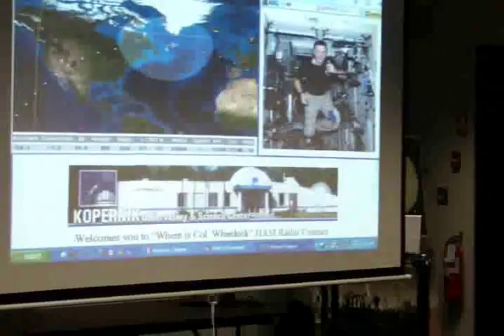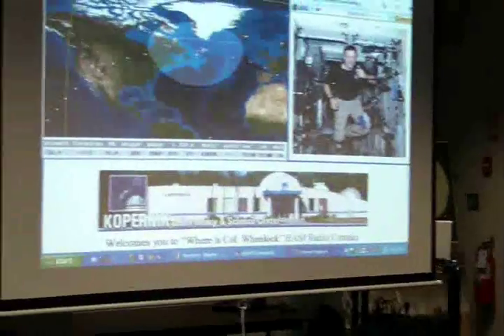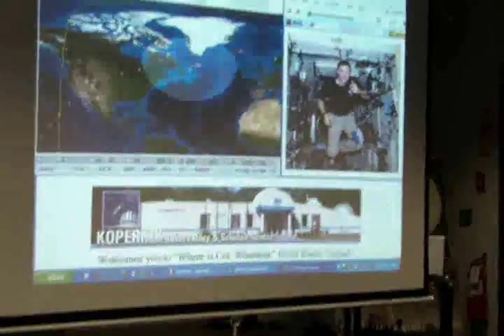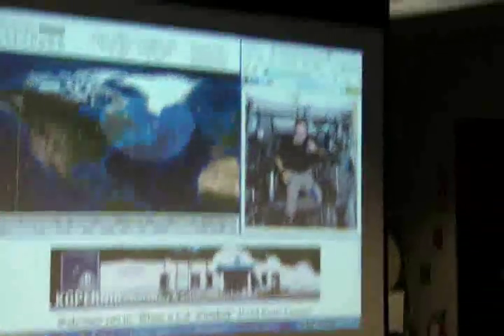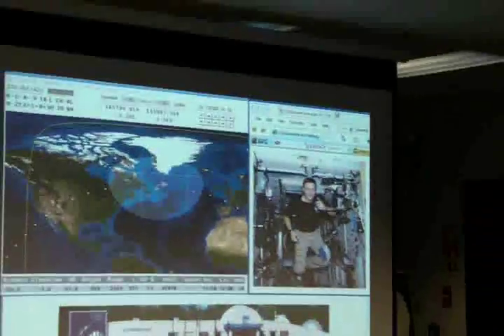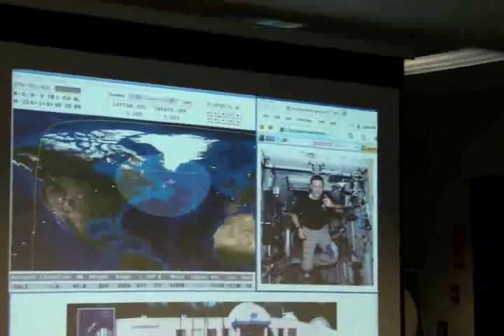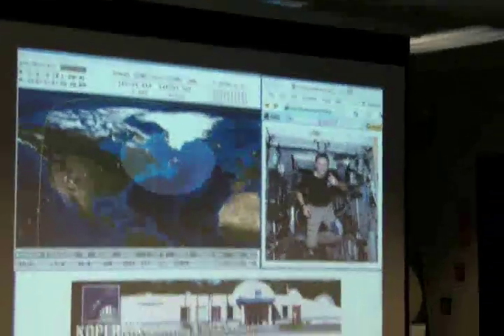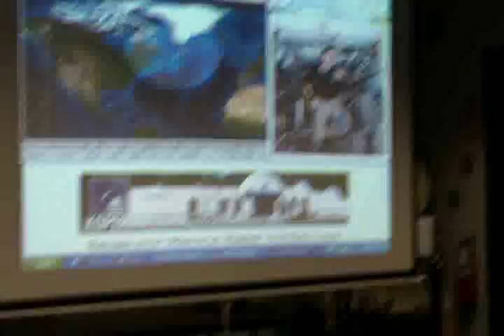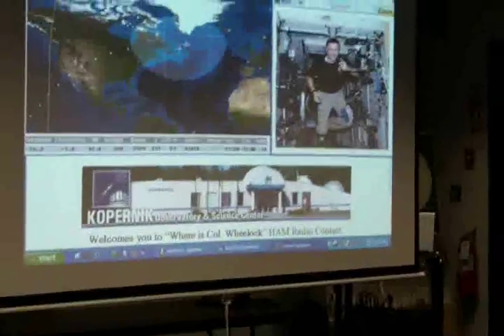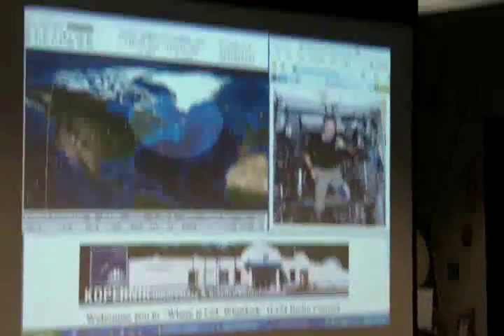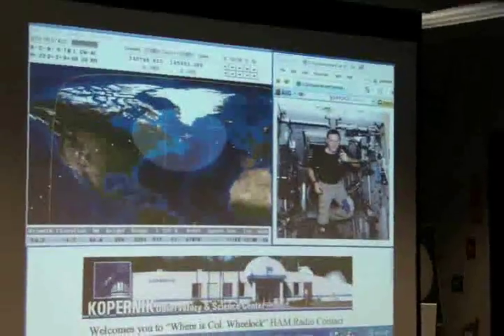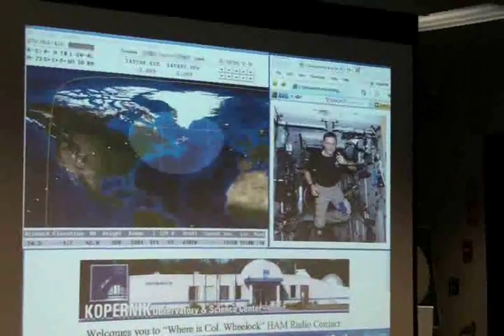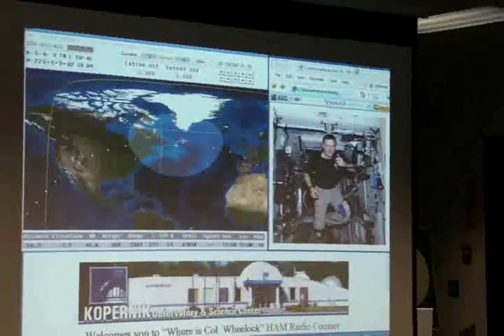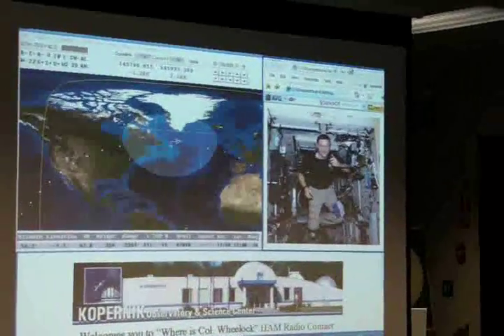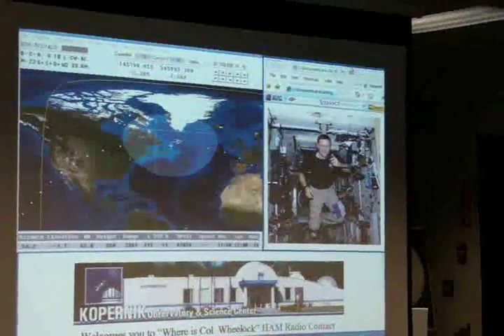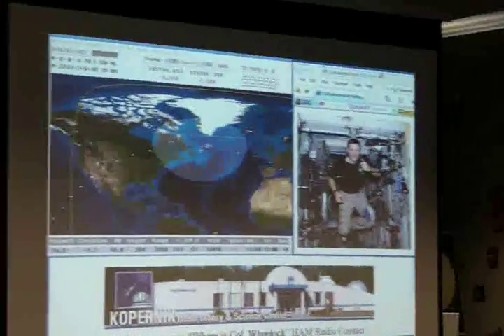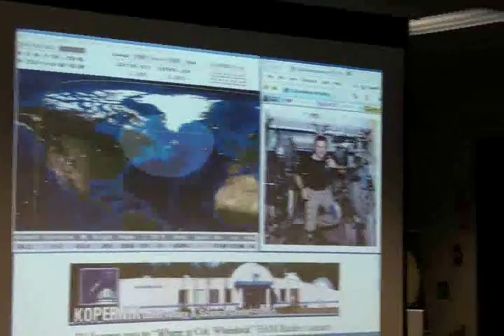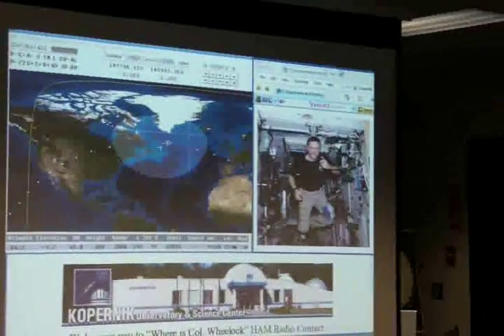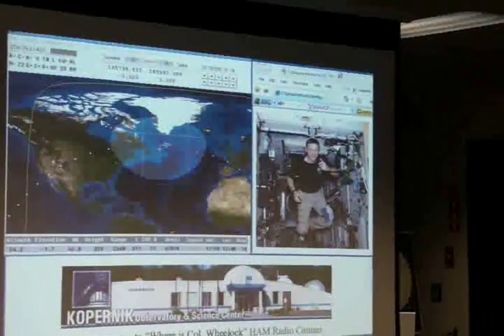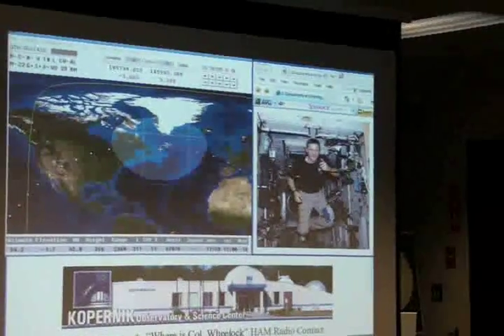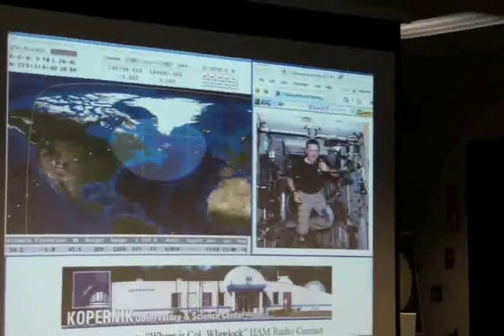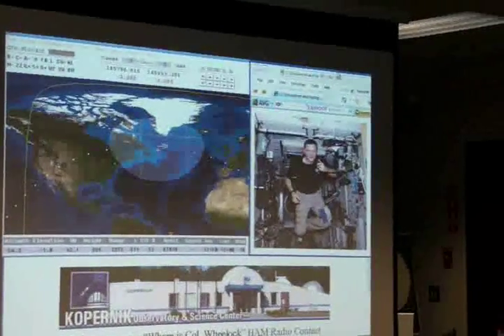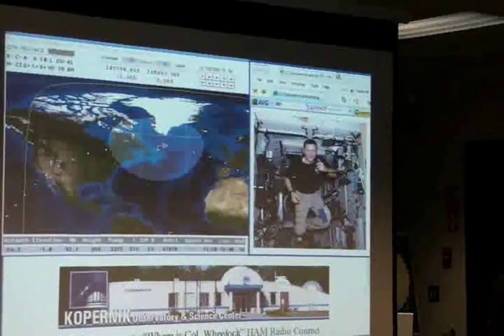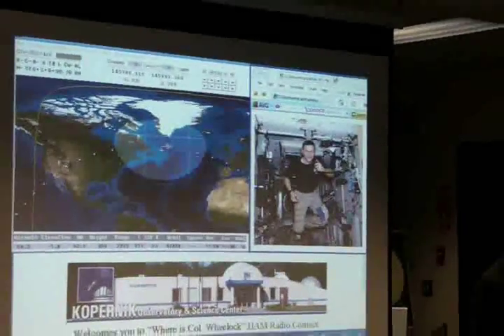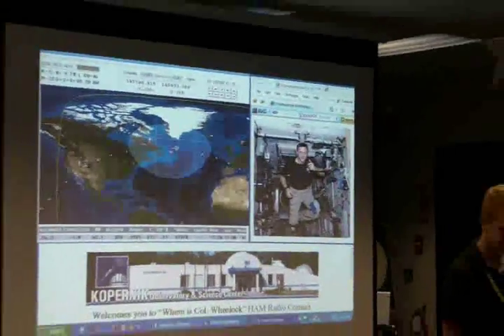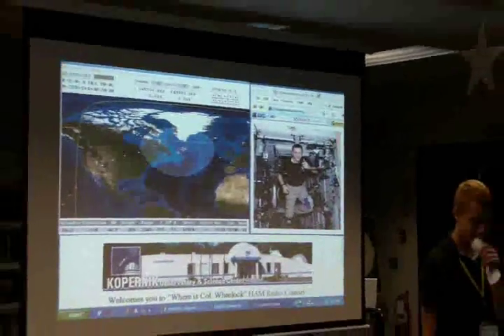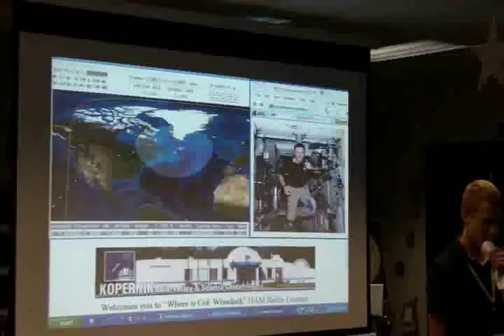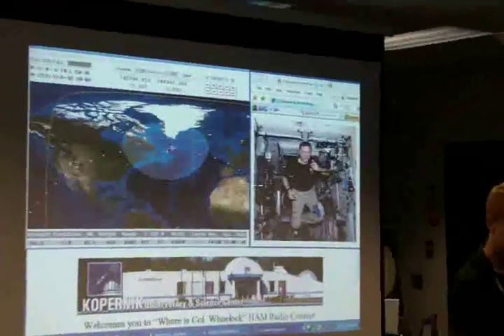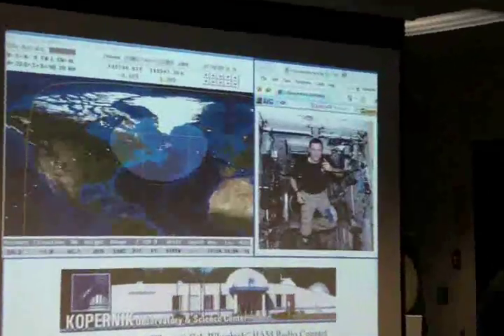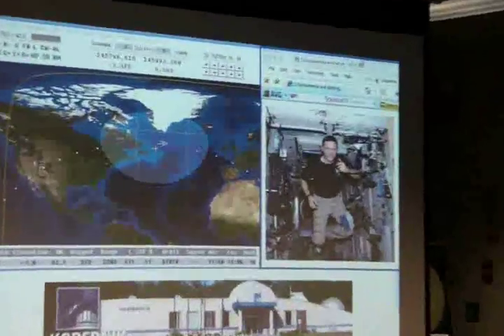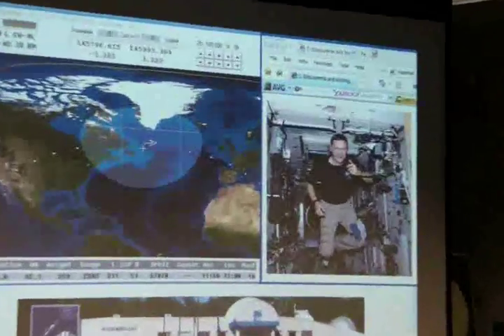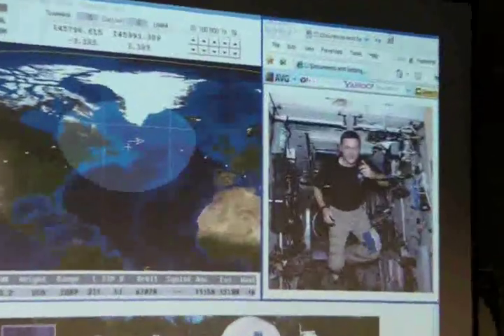This is Kilo-2 Zulu Romeo-Oscar 73 from the Kaepernick Space and Science Center.